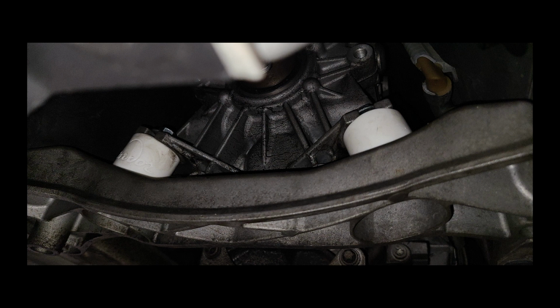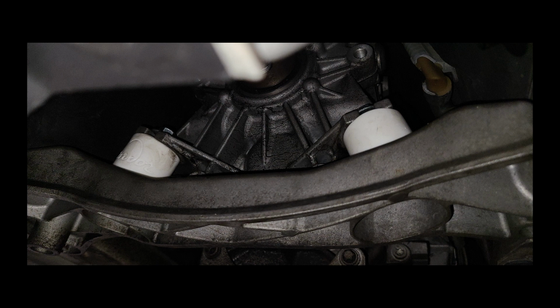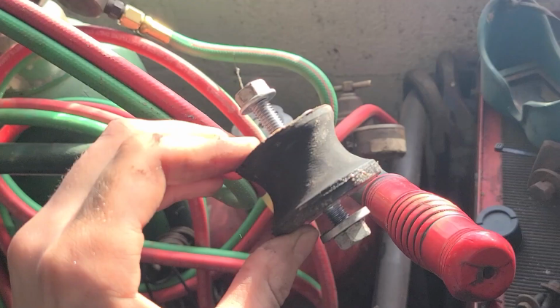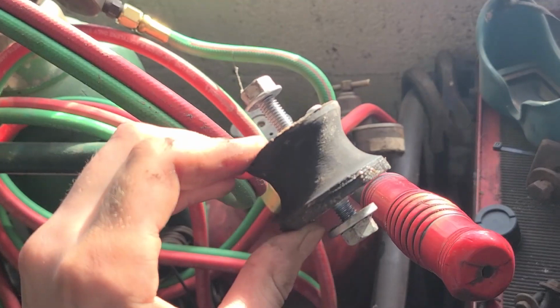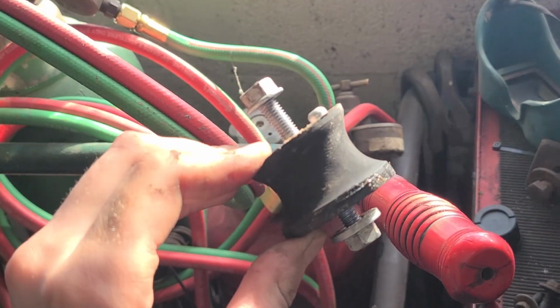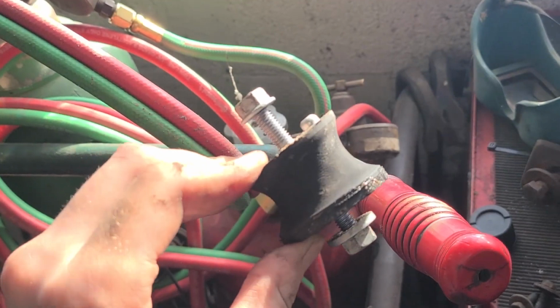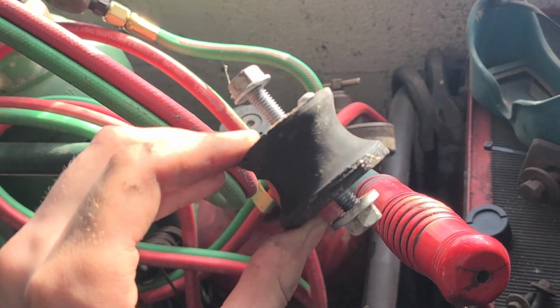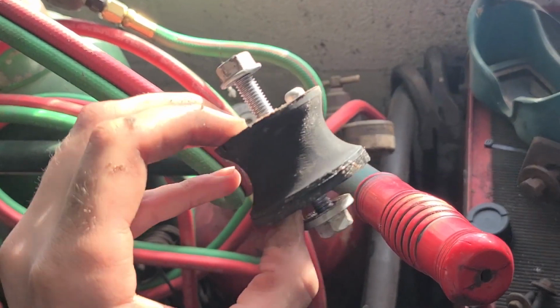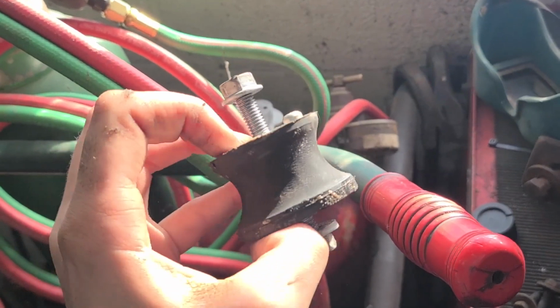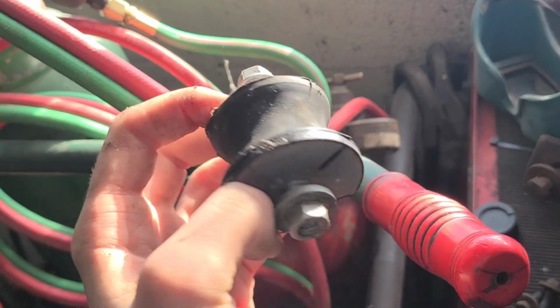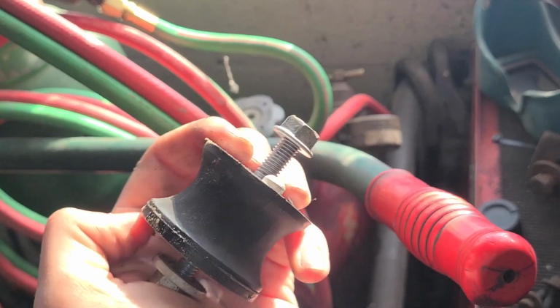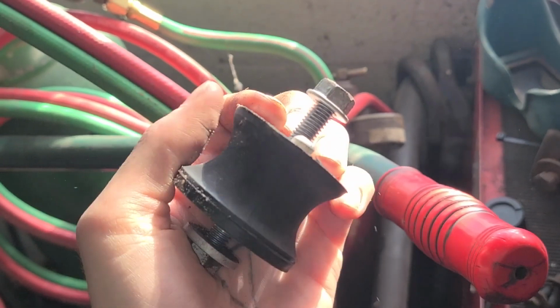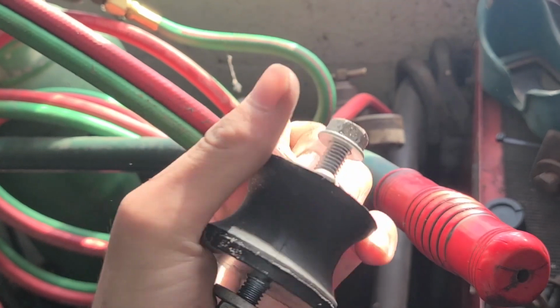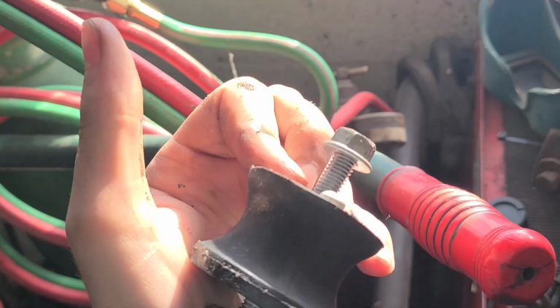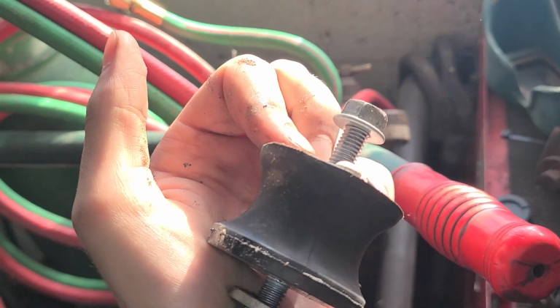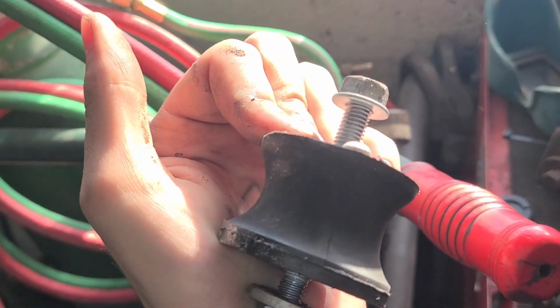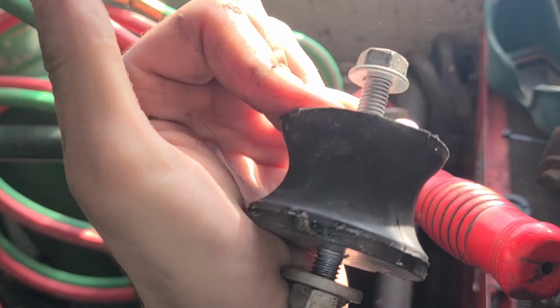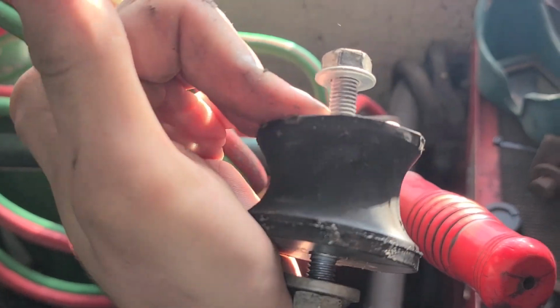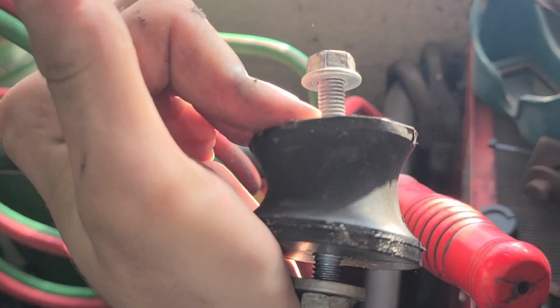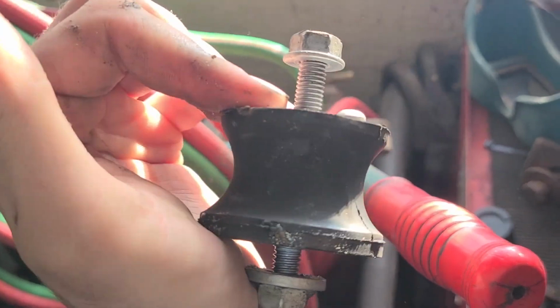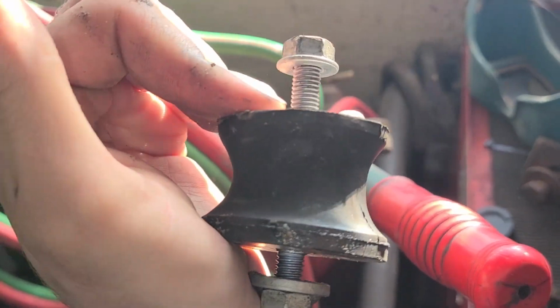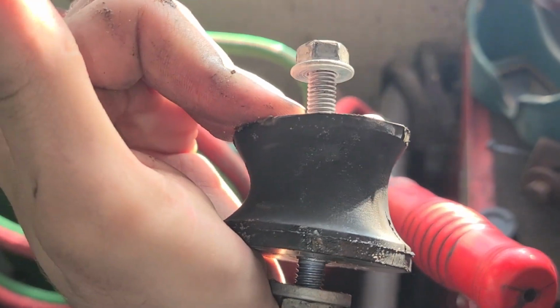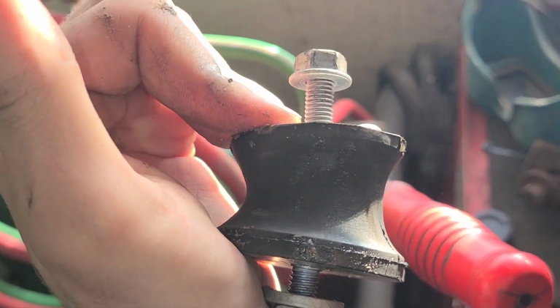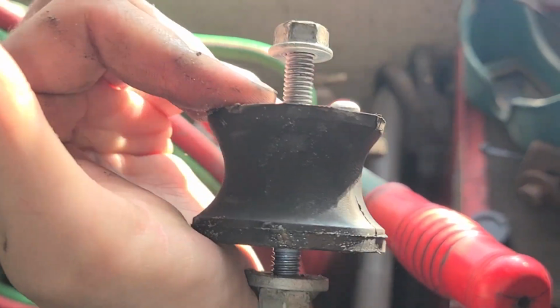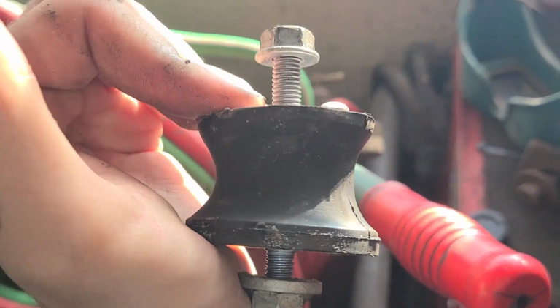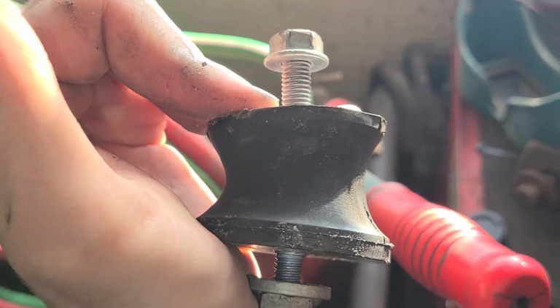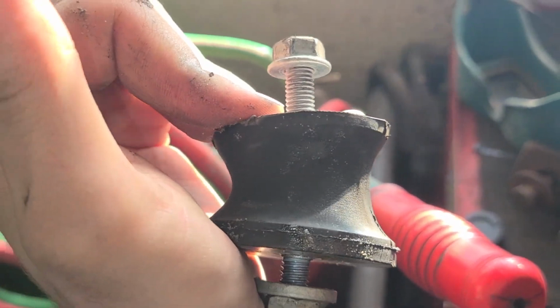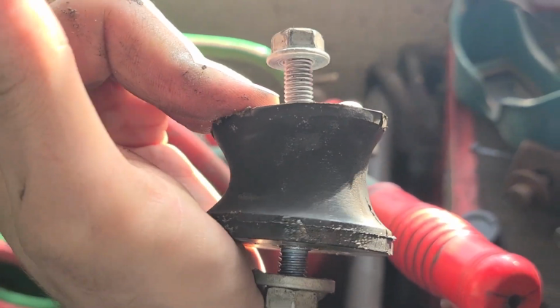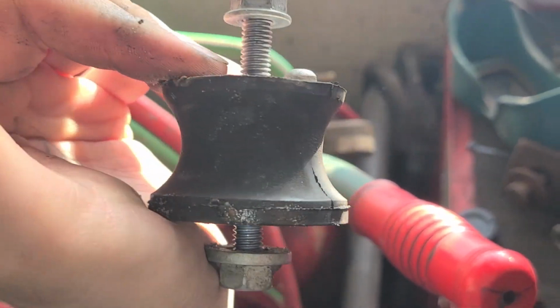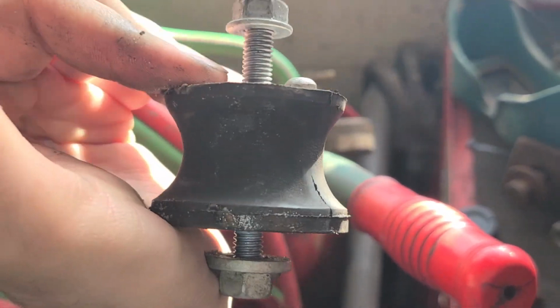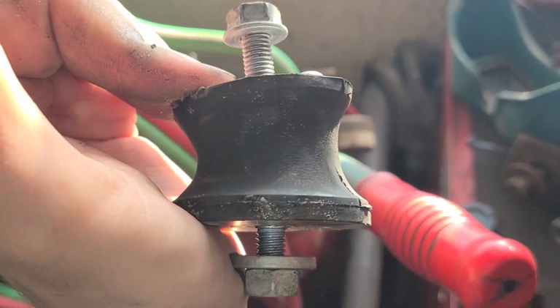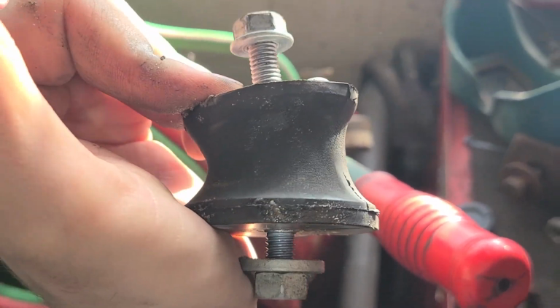By the way, look how bendy the stock transmission mounts are — I can bend it with the strength of my wrist, and that's my non-dominant hand too.